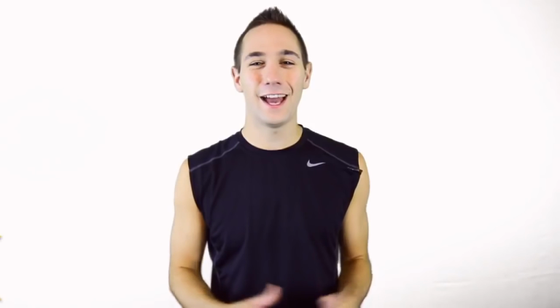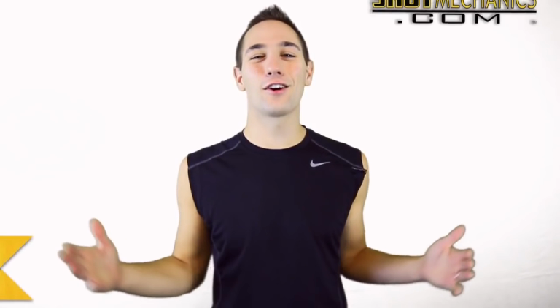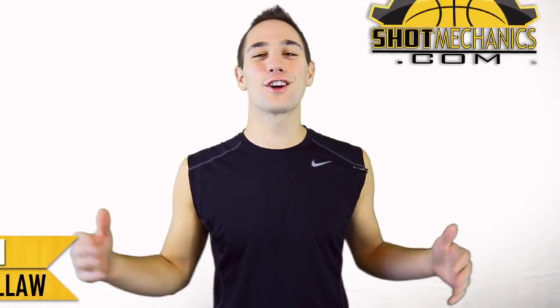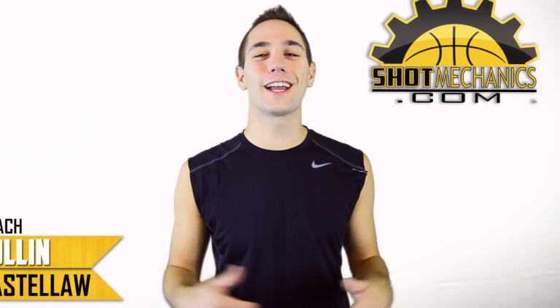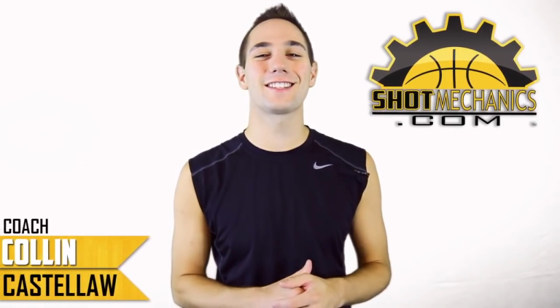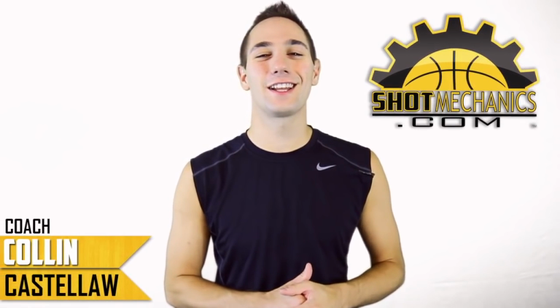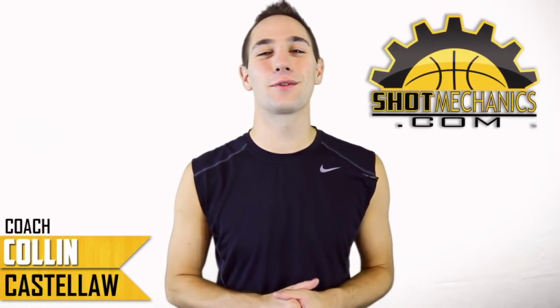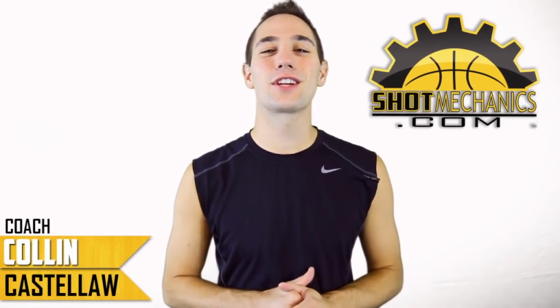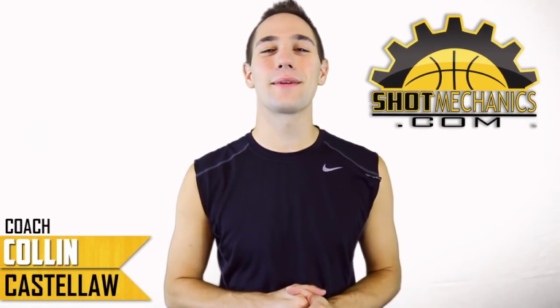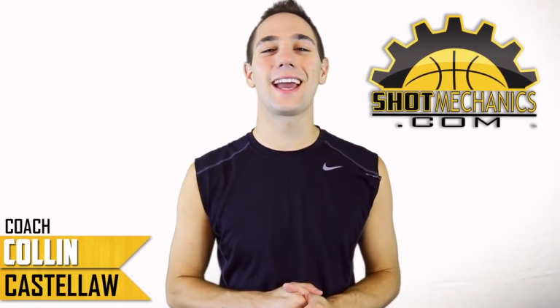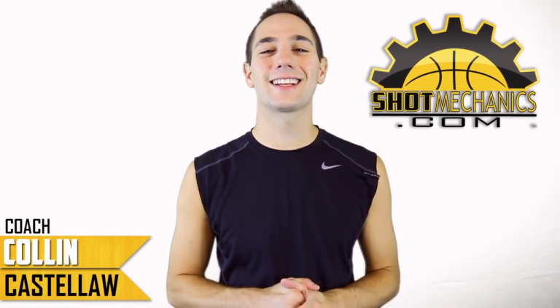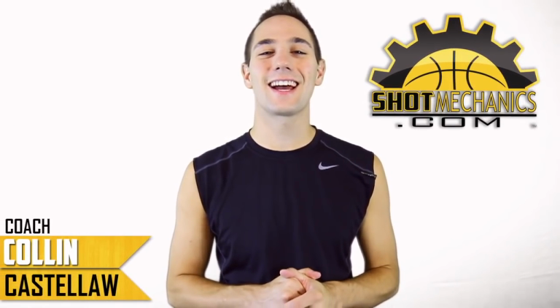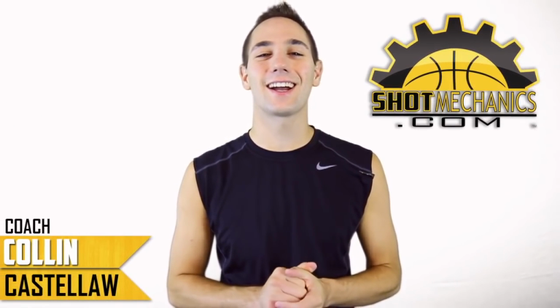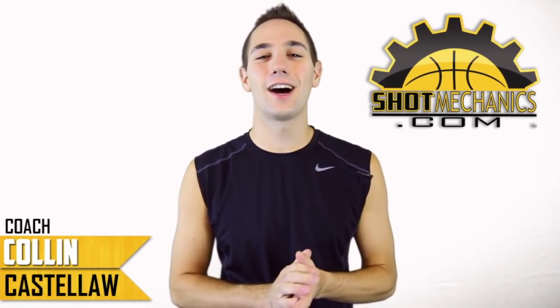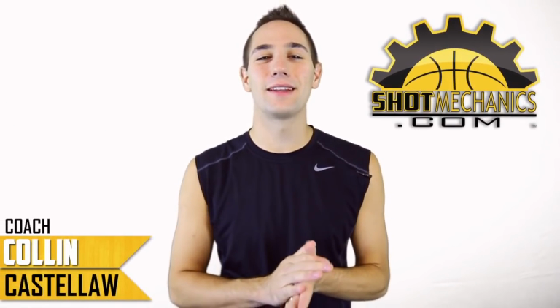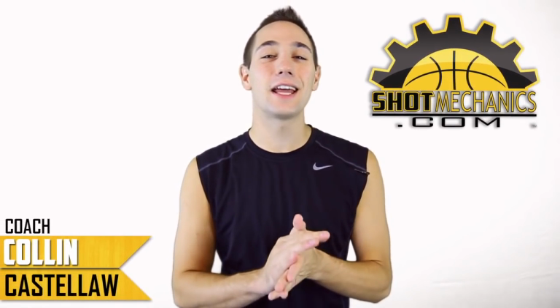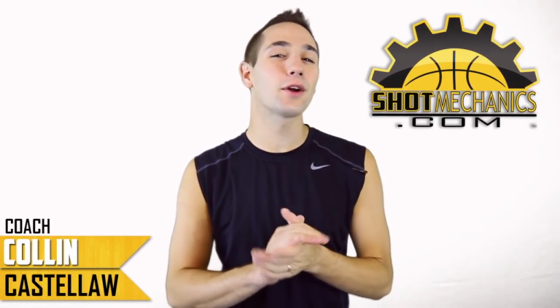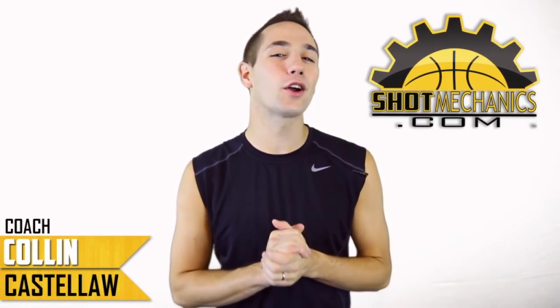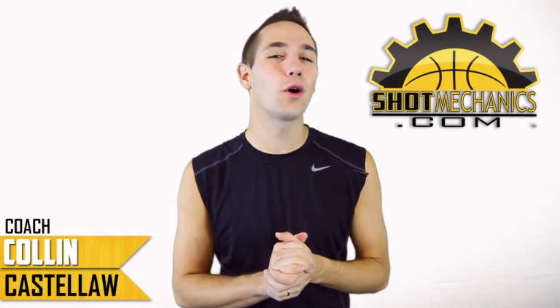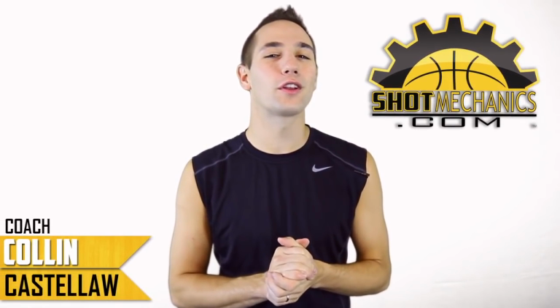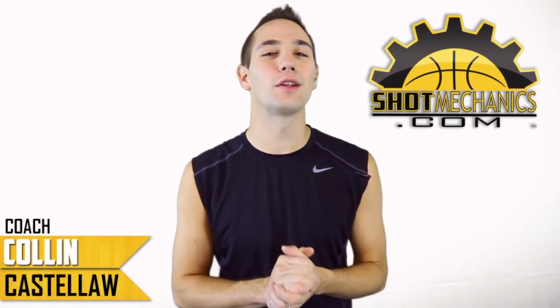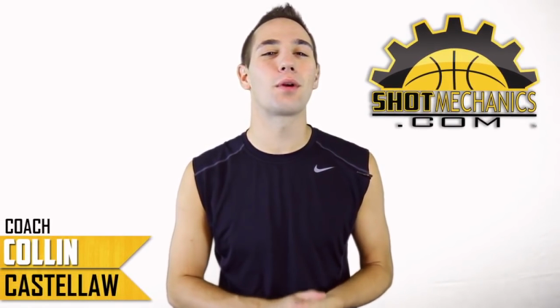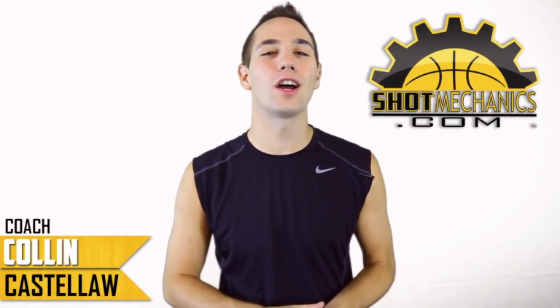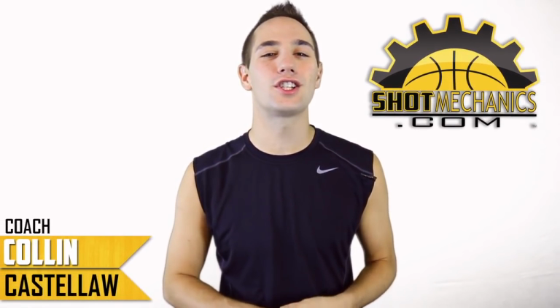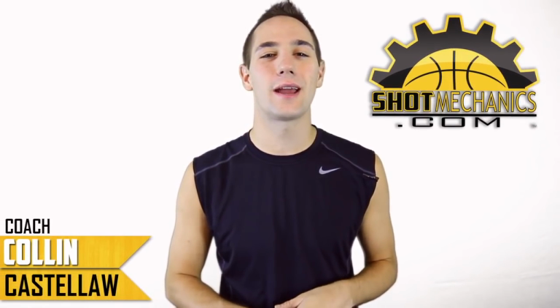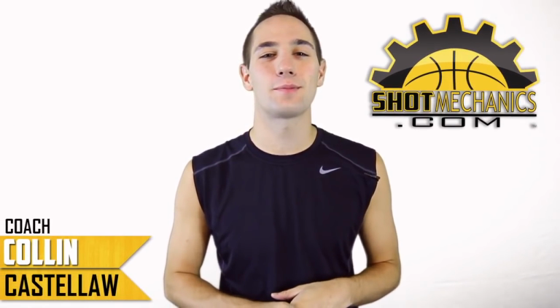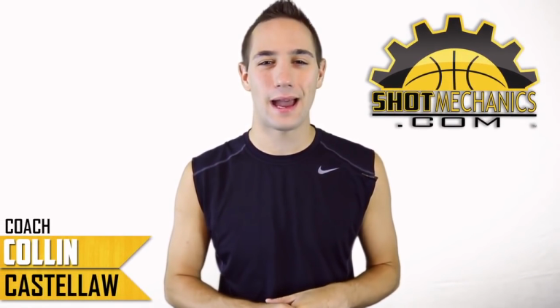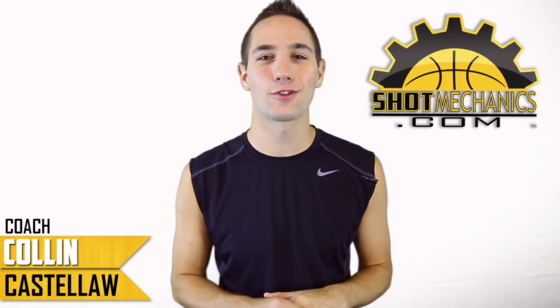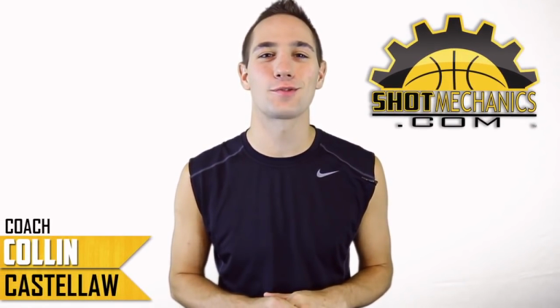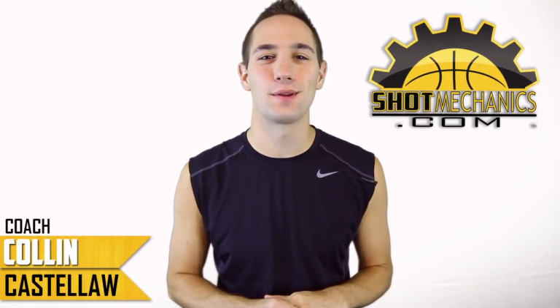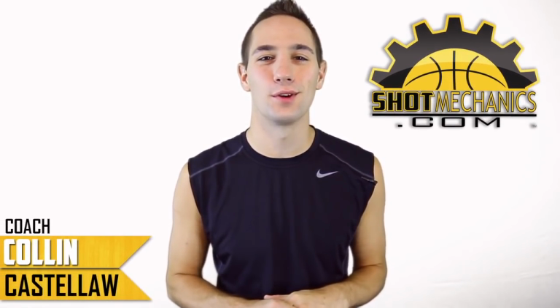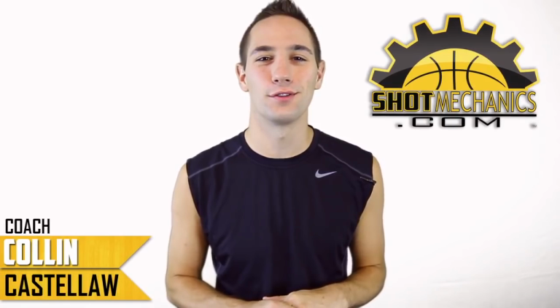Coach Collin Castello here with ShotMechanics.com, and today we're gonna go over the LeBron James power spin move.